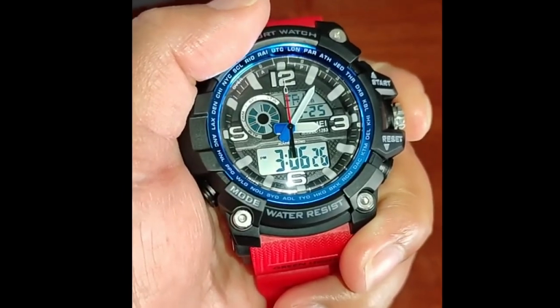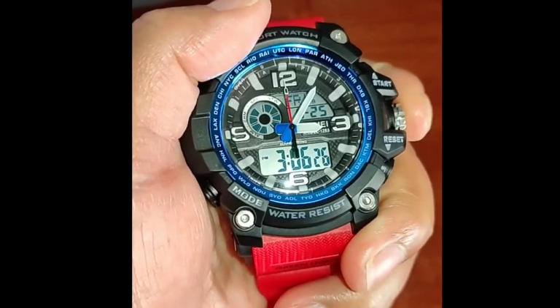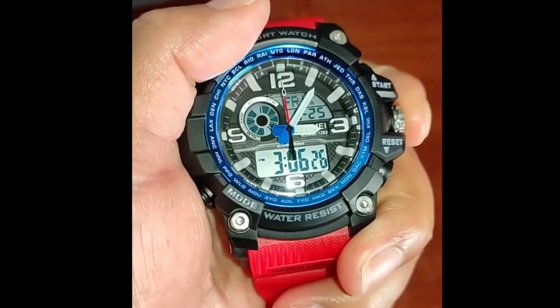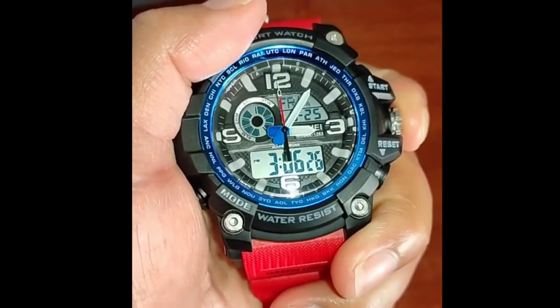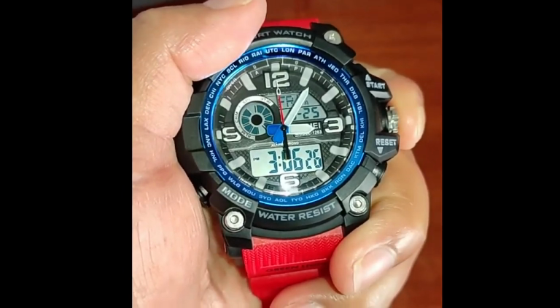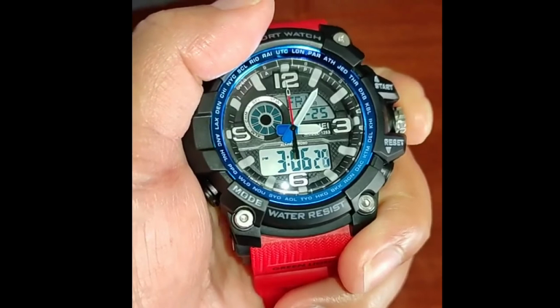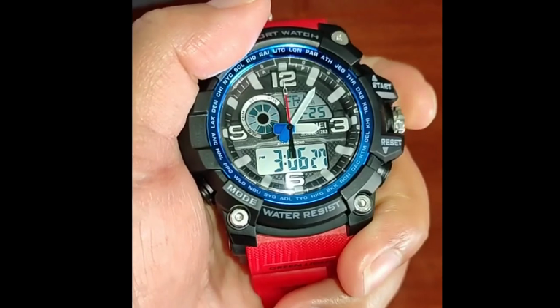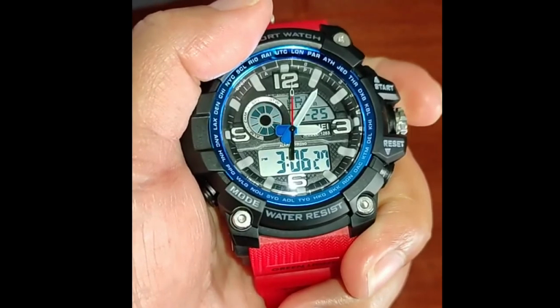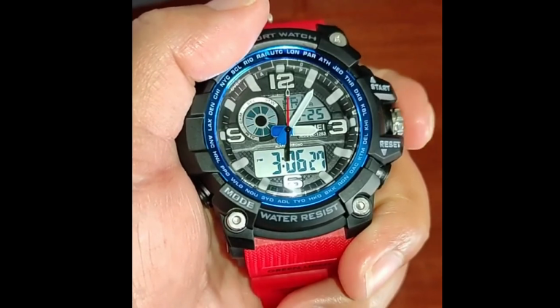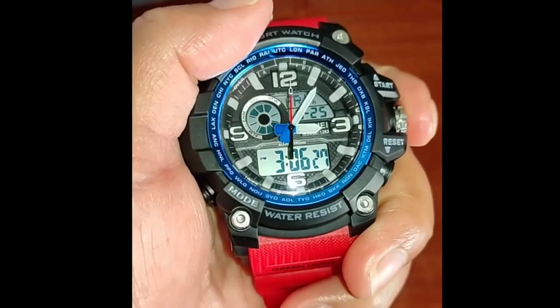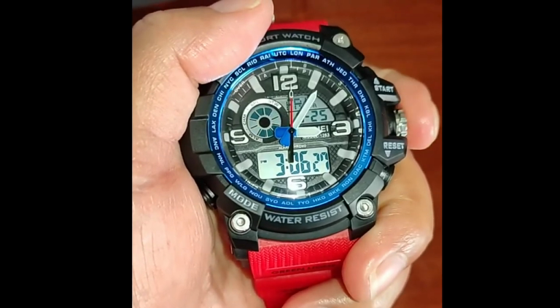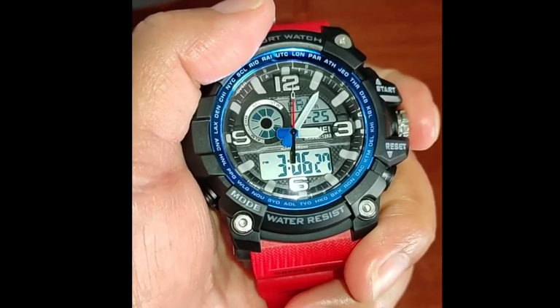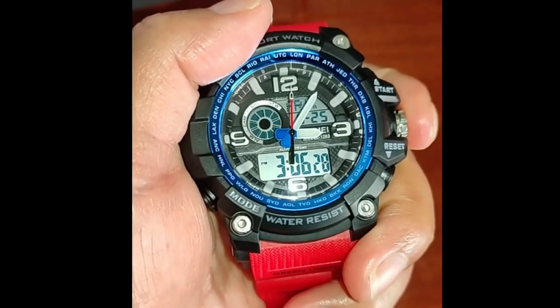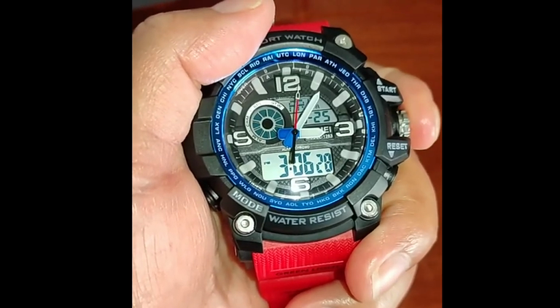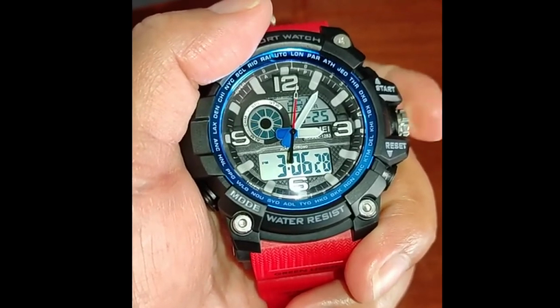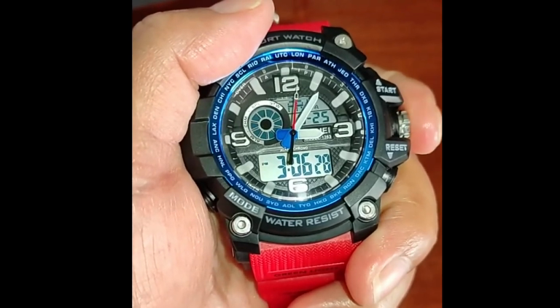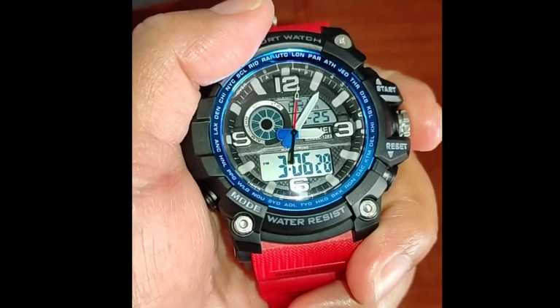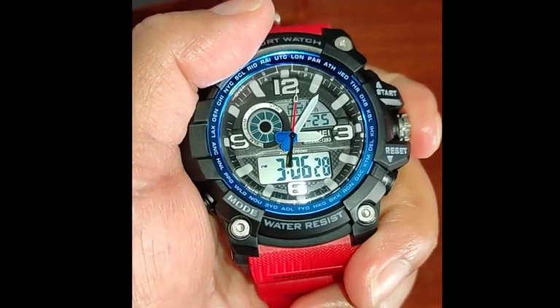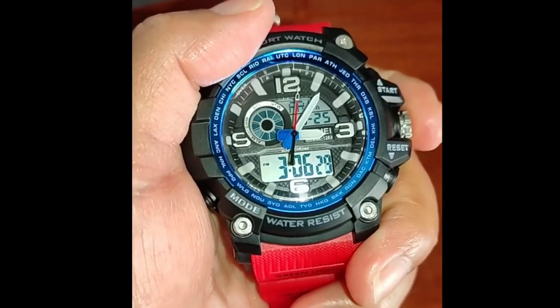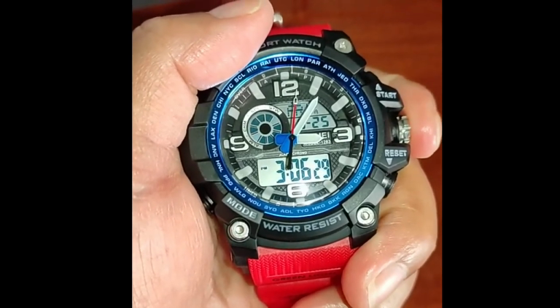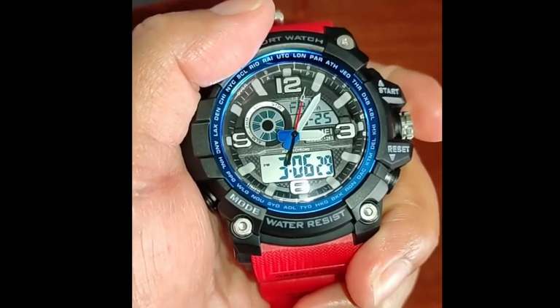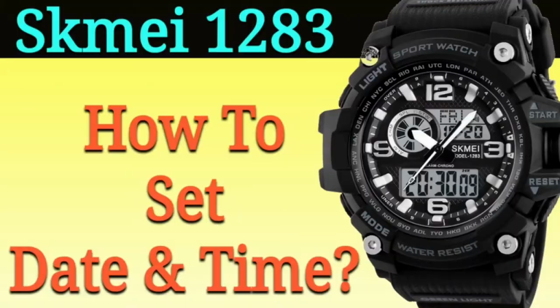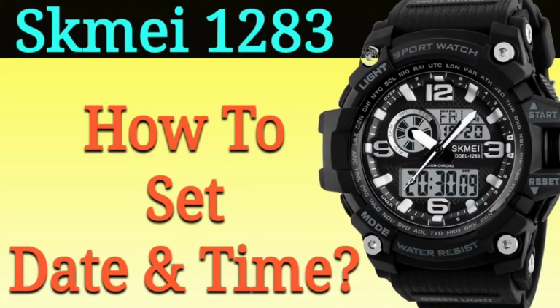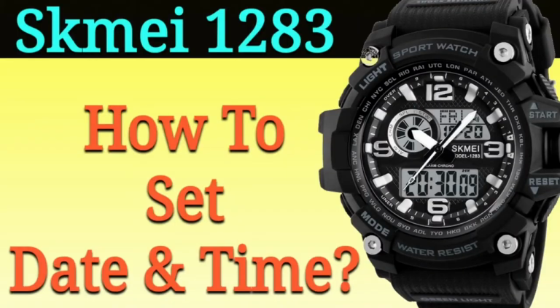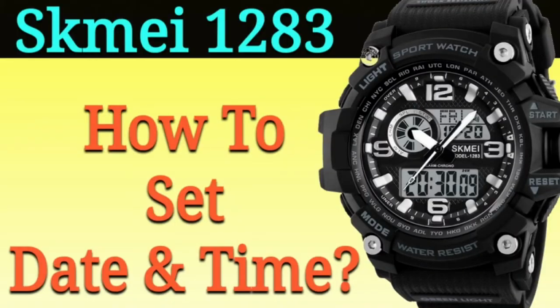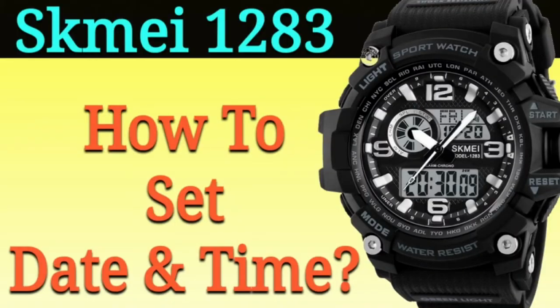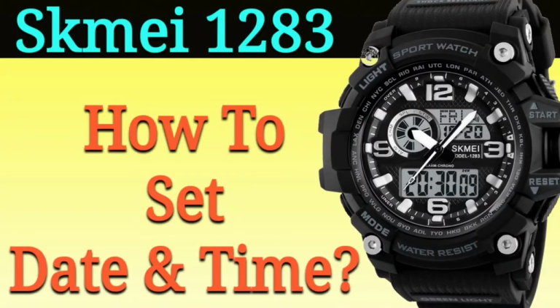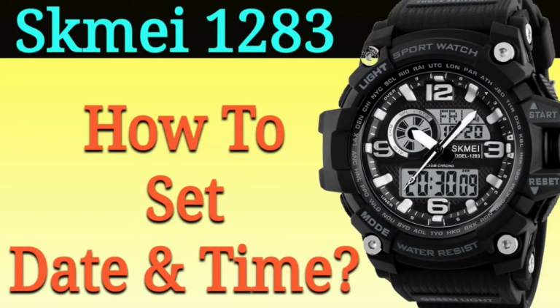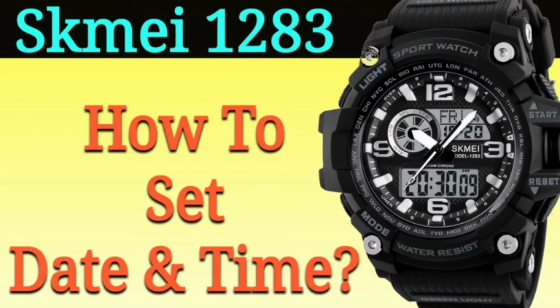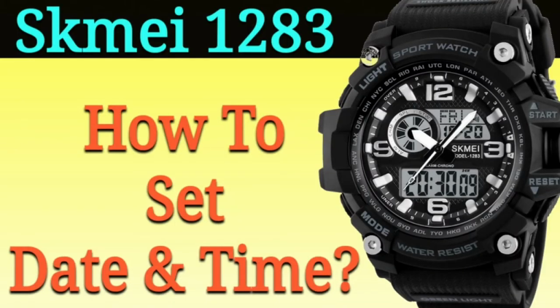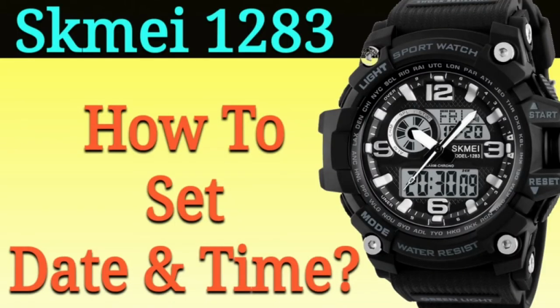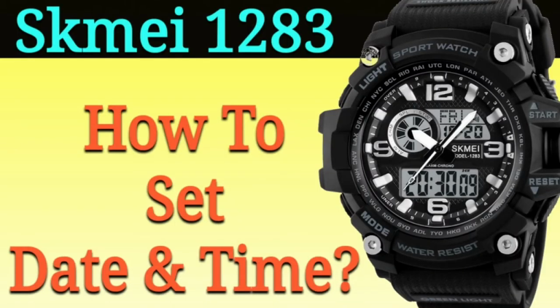Thank you for watching this video and please subscribe to my channel.